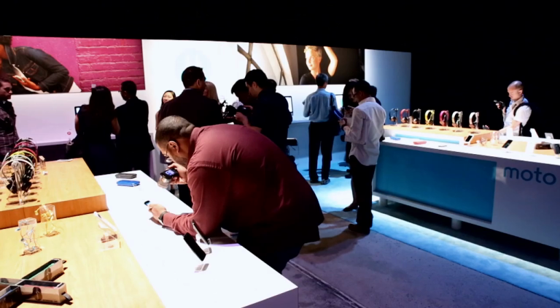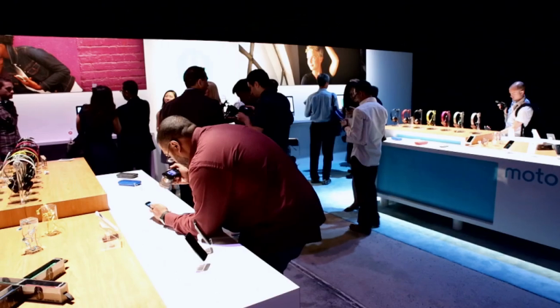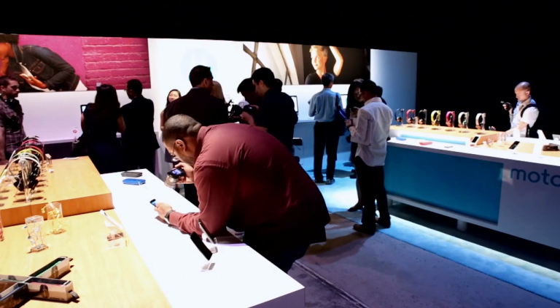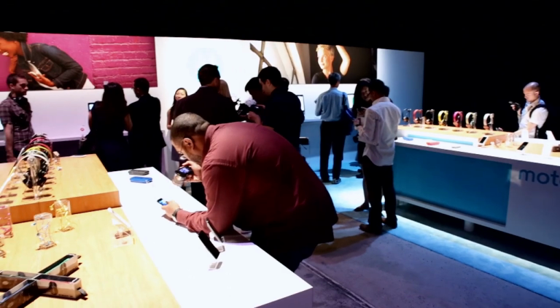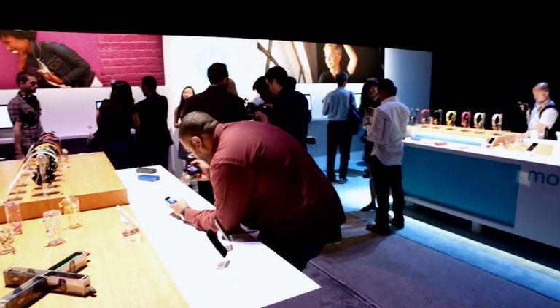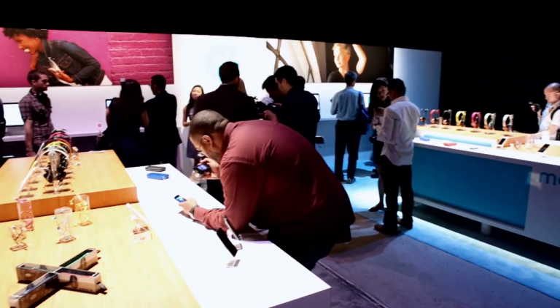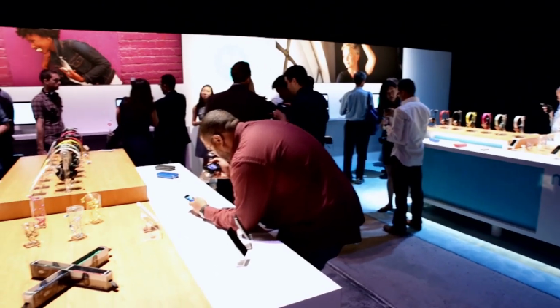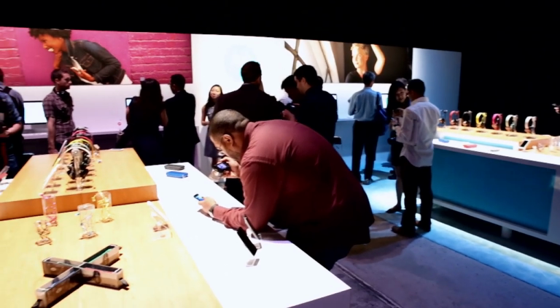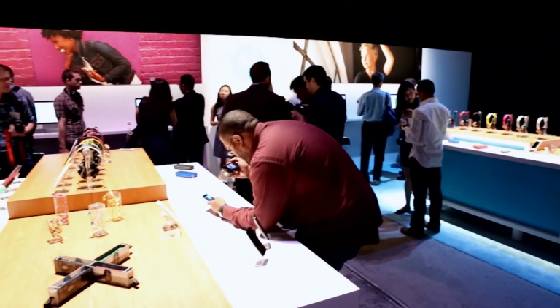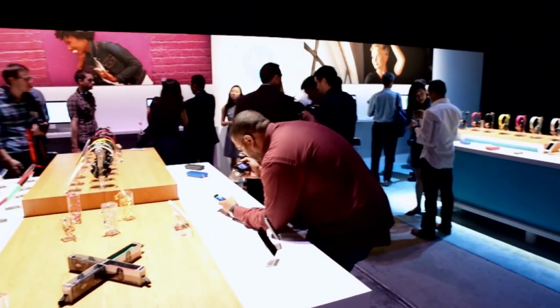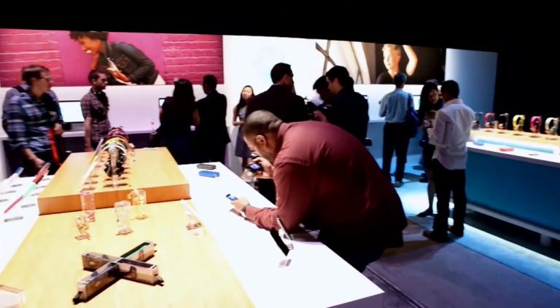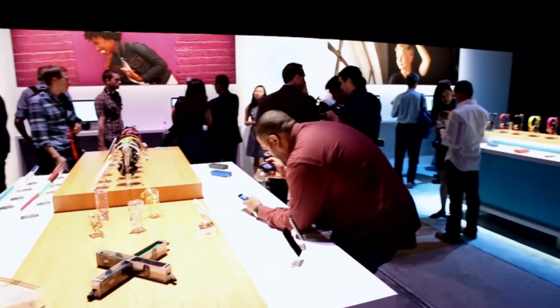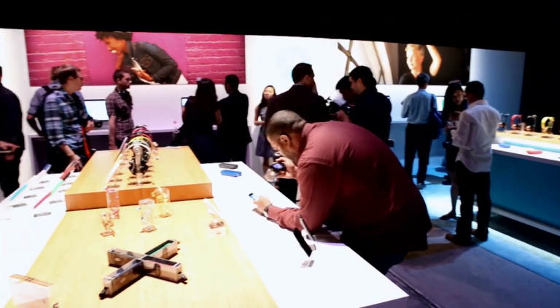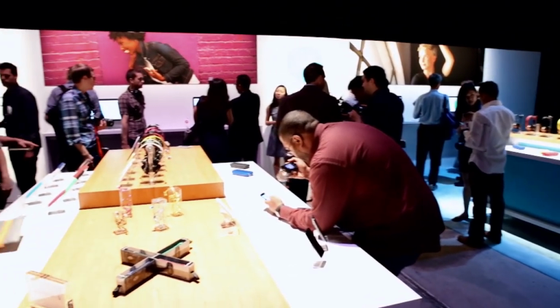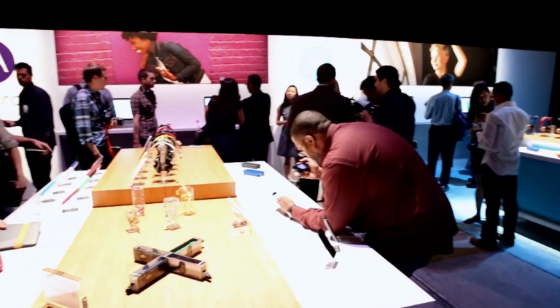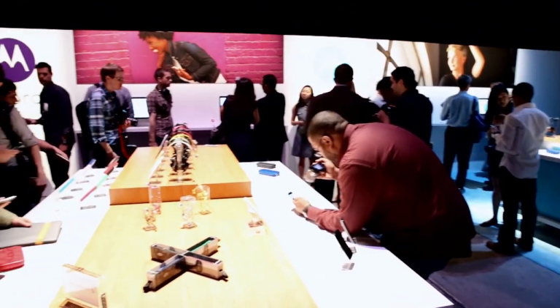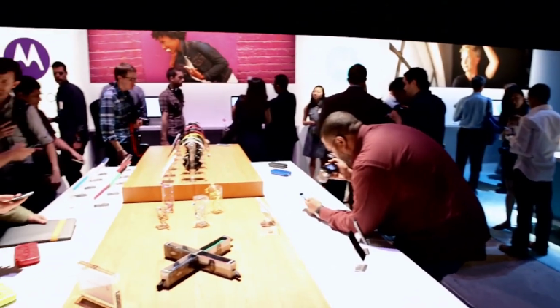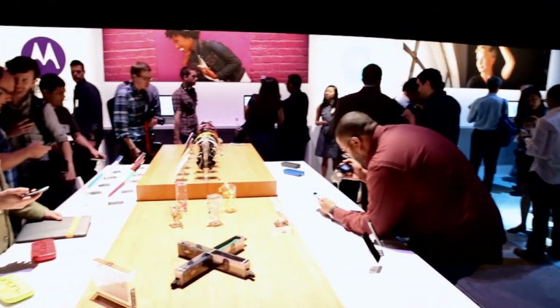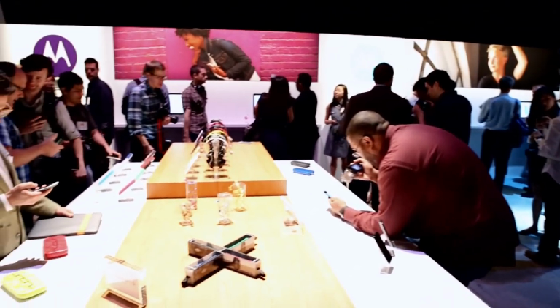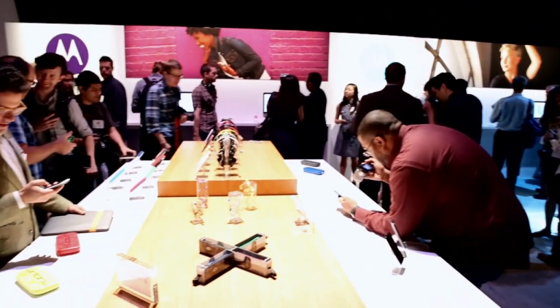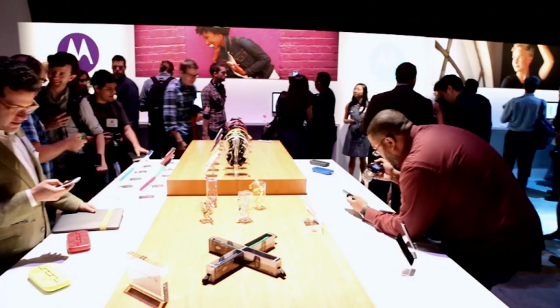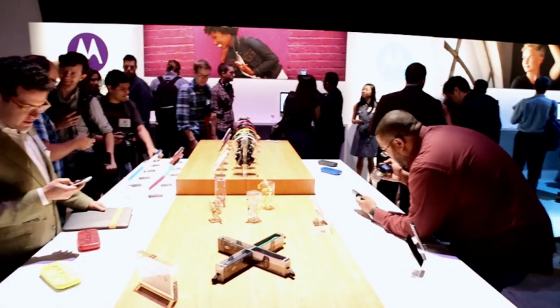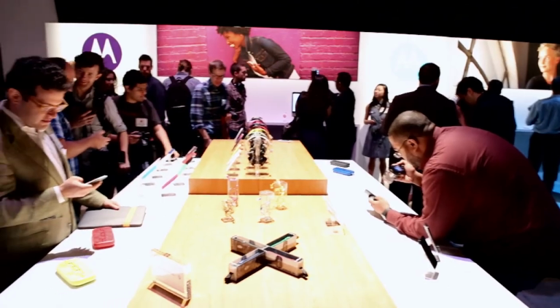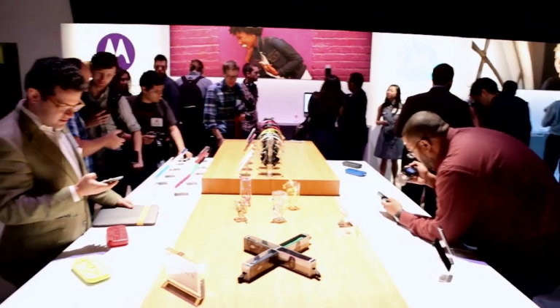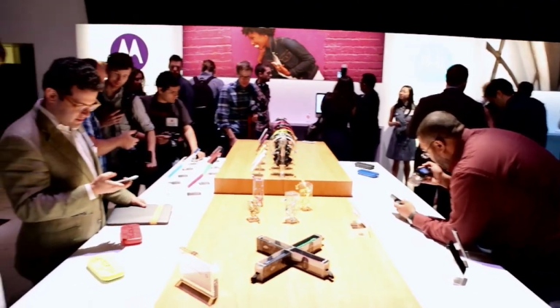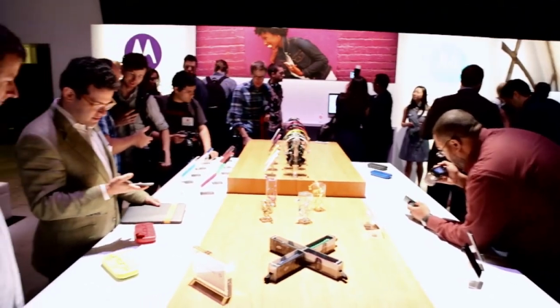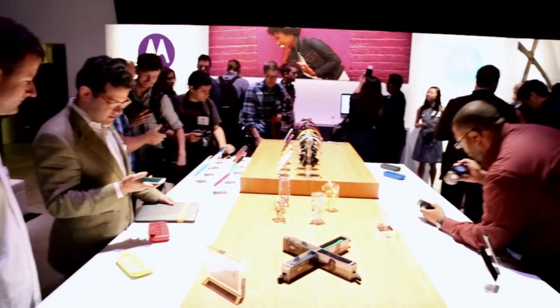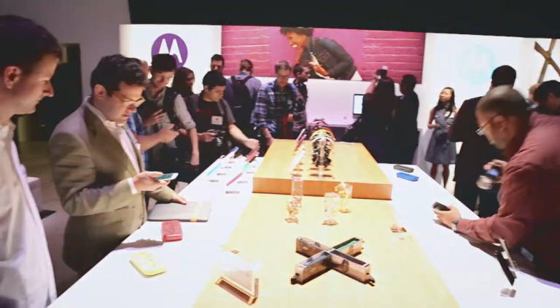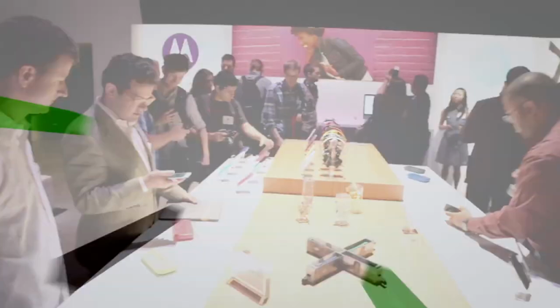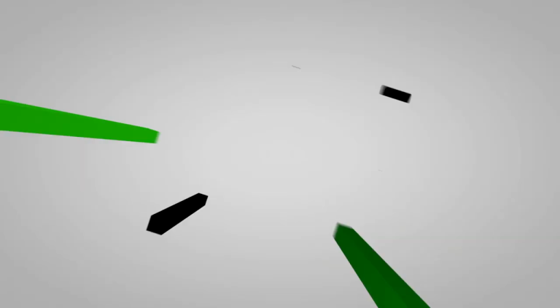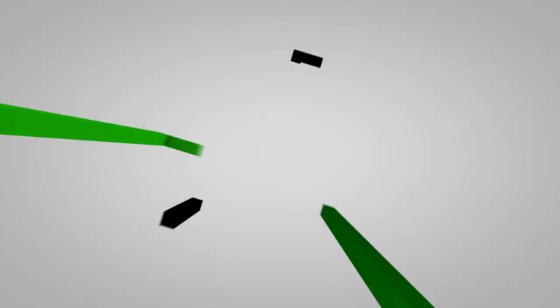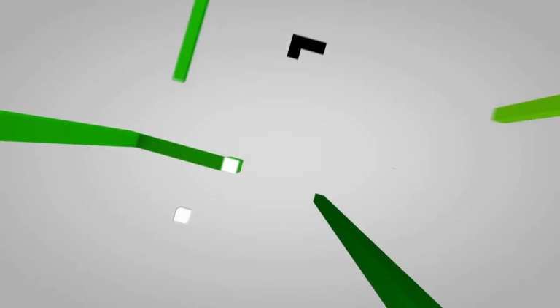So that's a real quick look at it, Chris. There's so much more to check out at Motorola.com. Thanks for being here today.